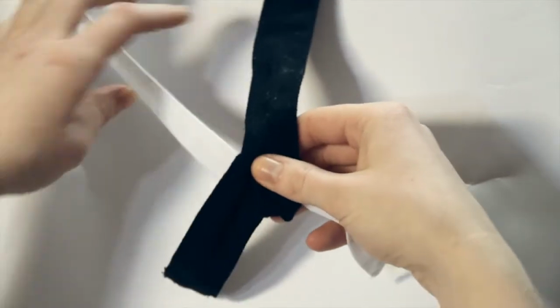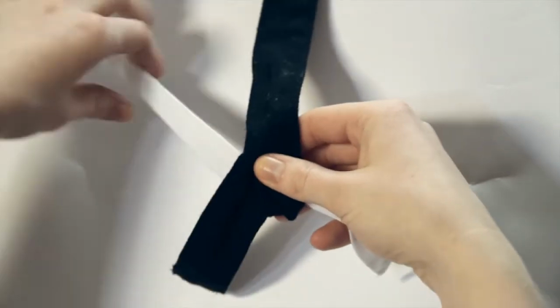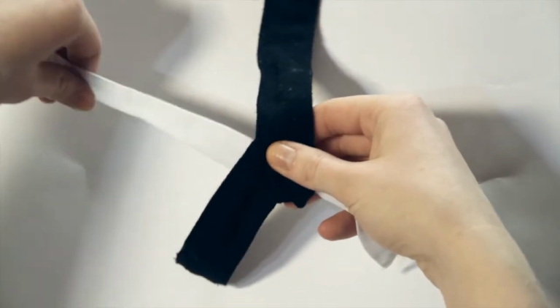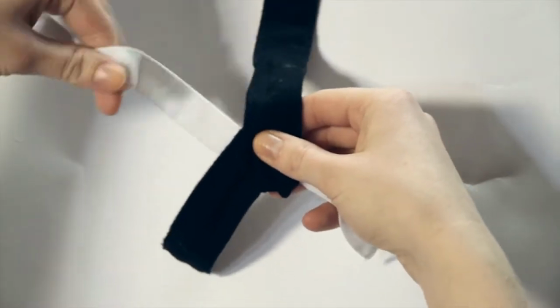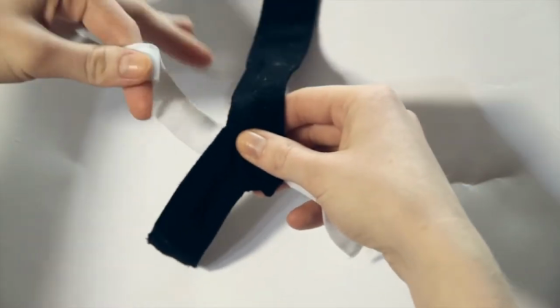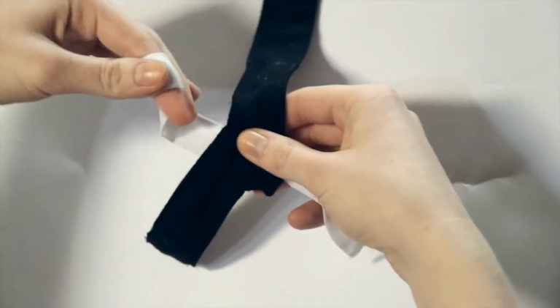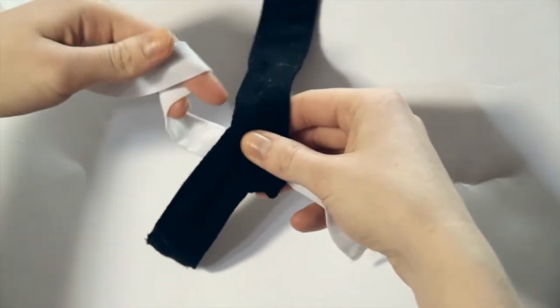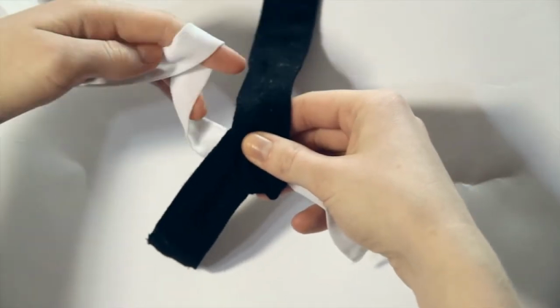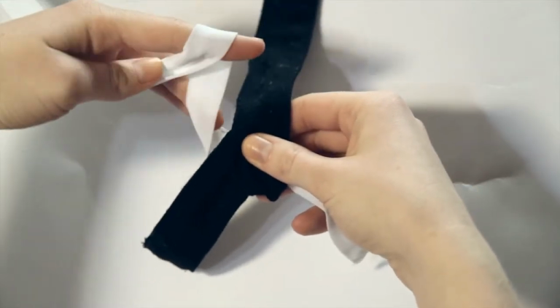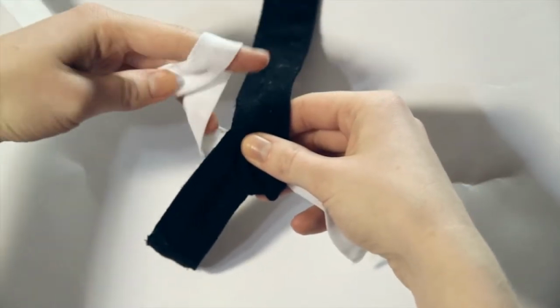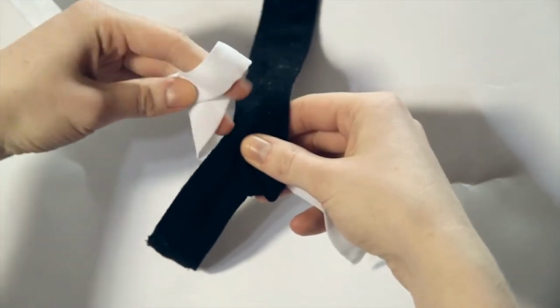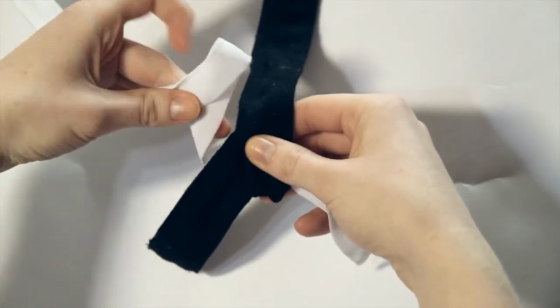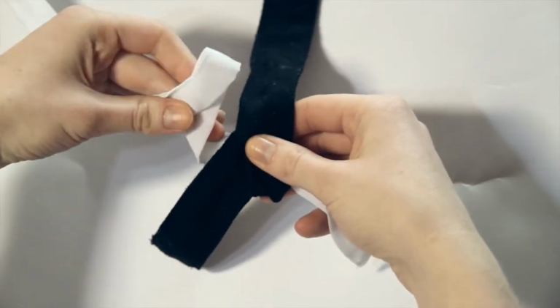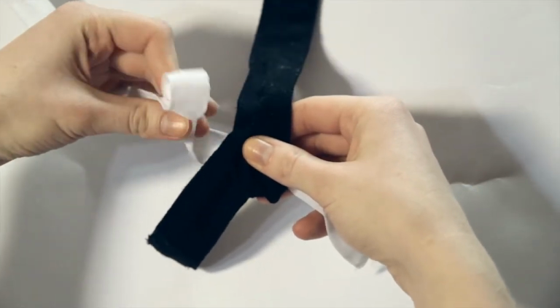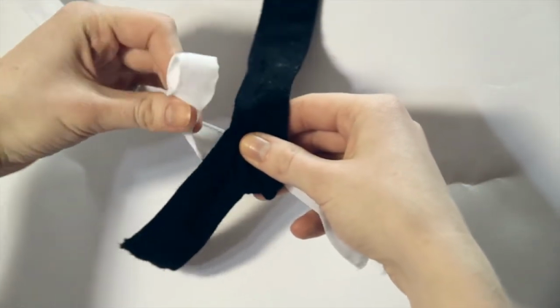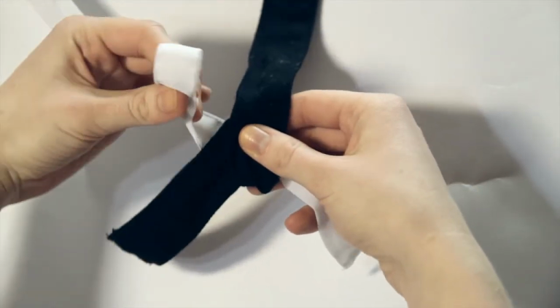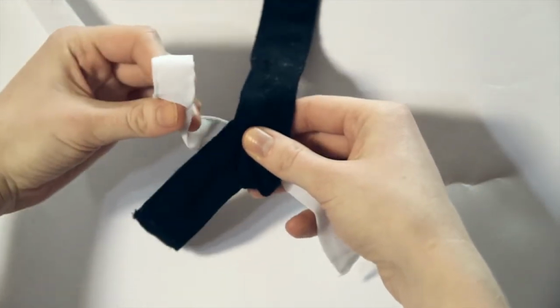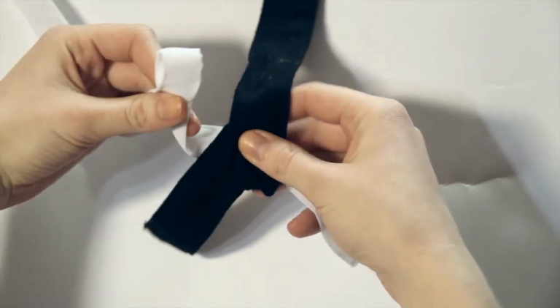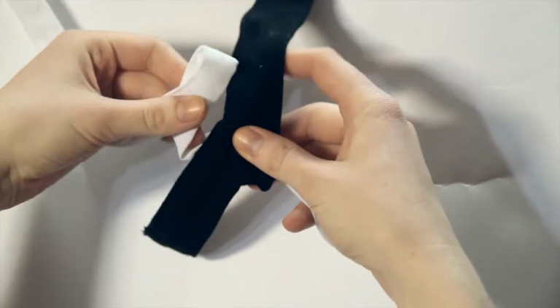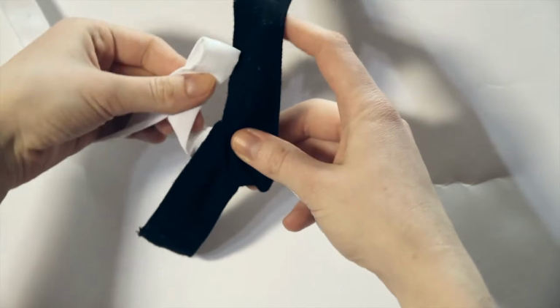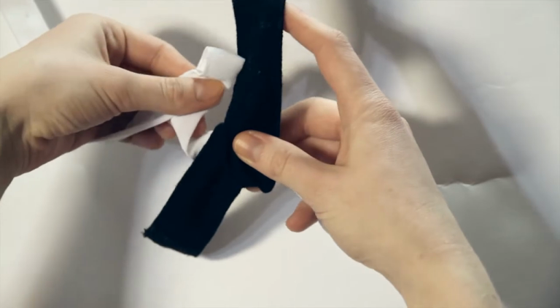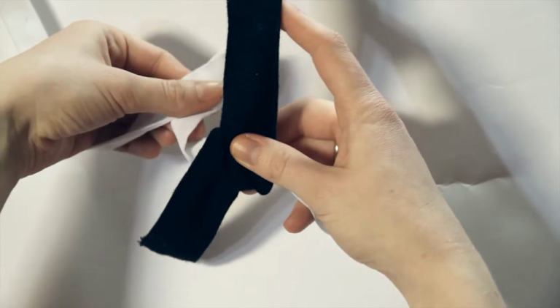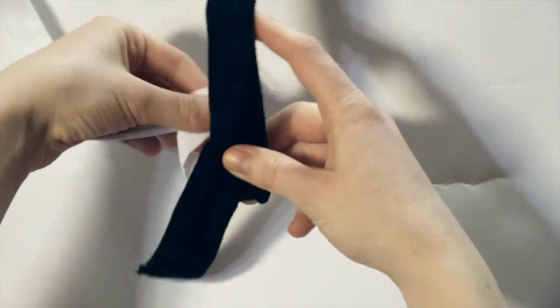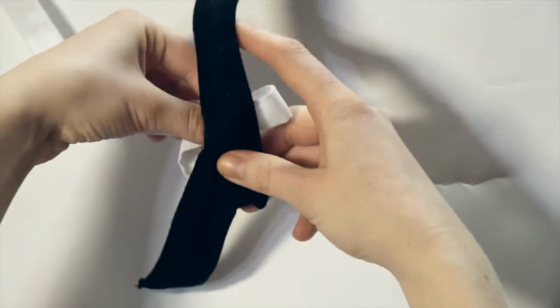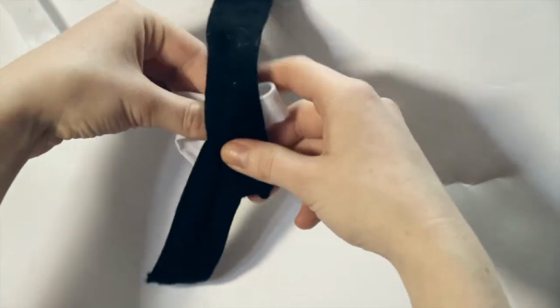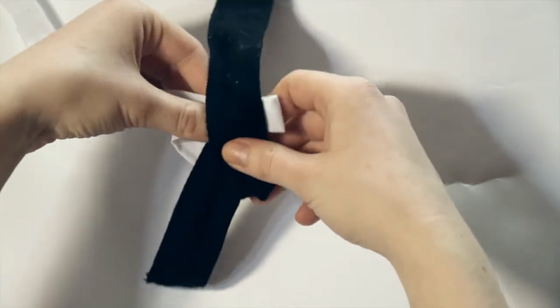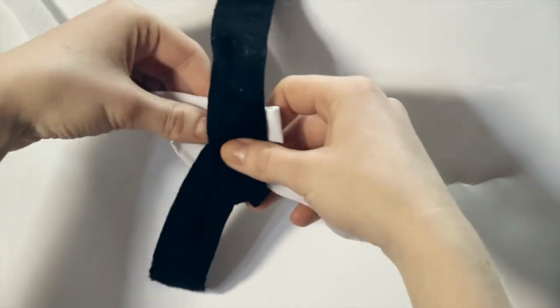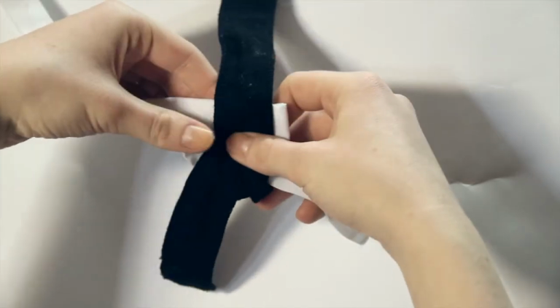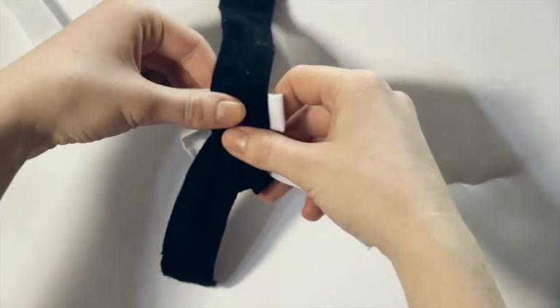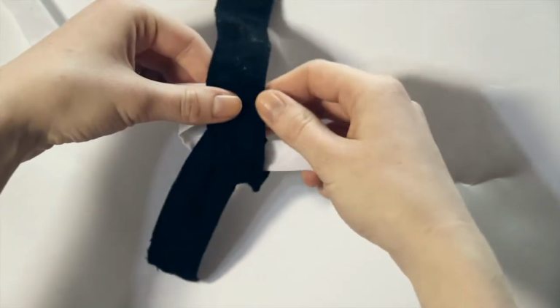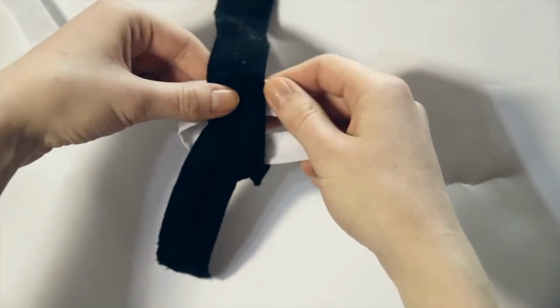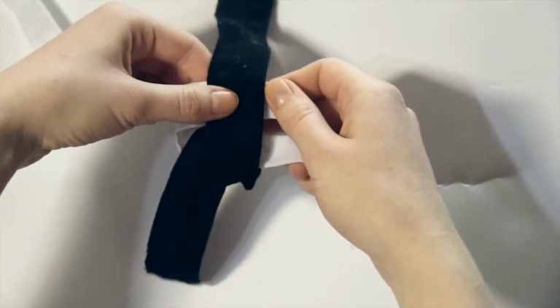Now take the upper part of the white ribbon and form it into a loop, and place that loop underneath the black ribbon.